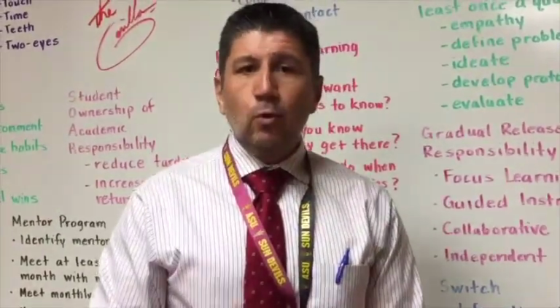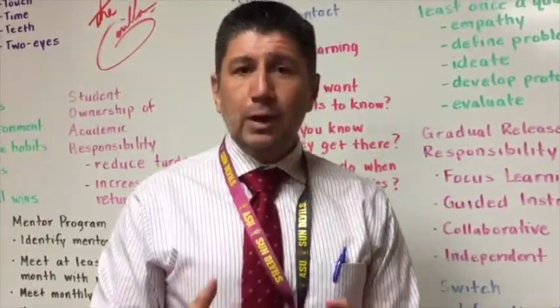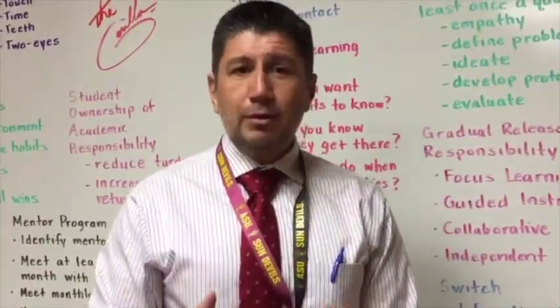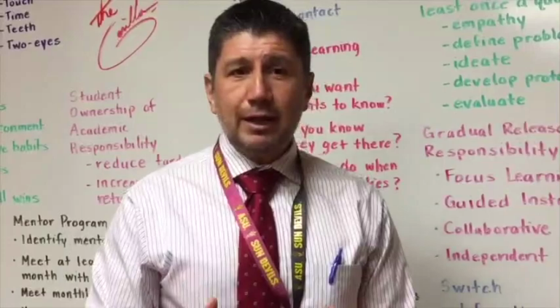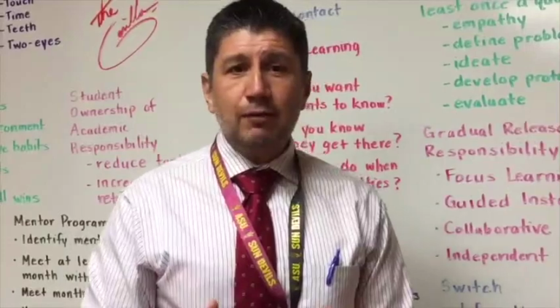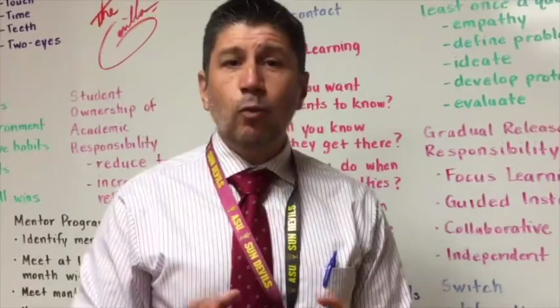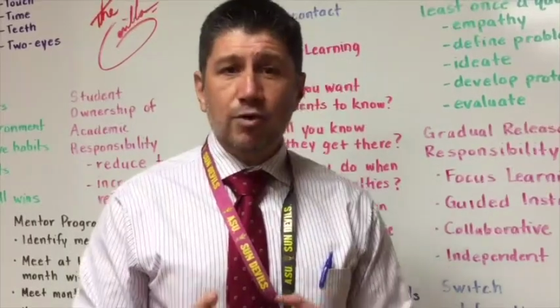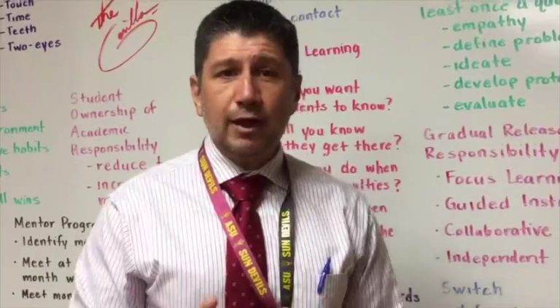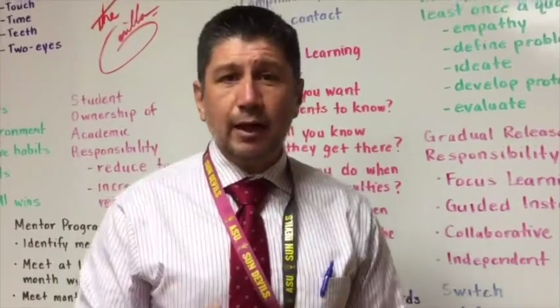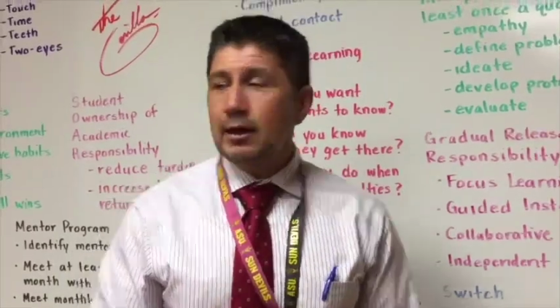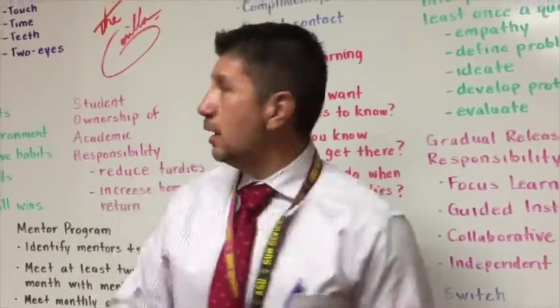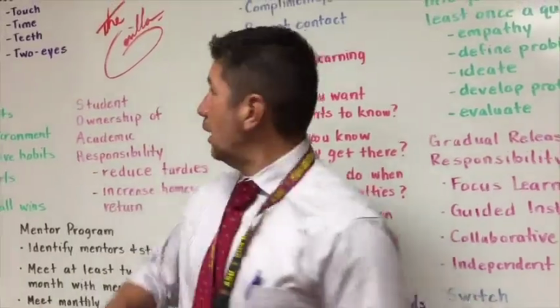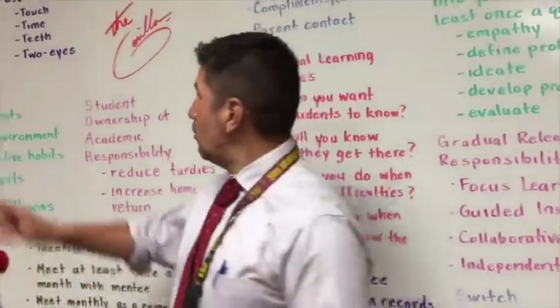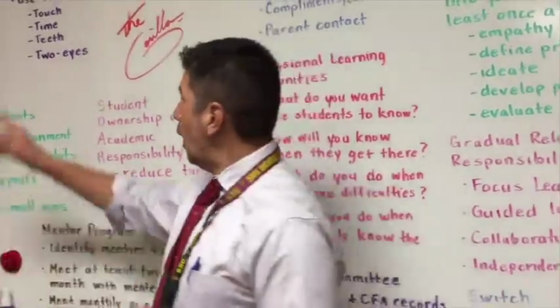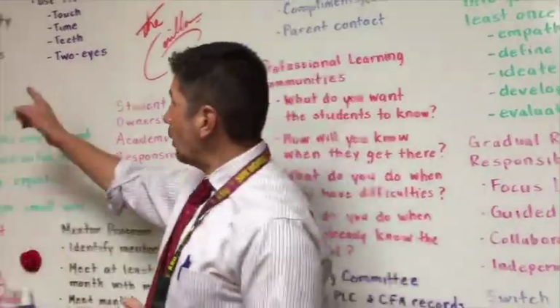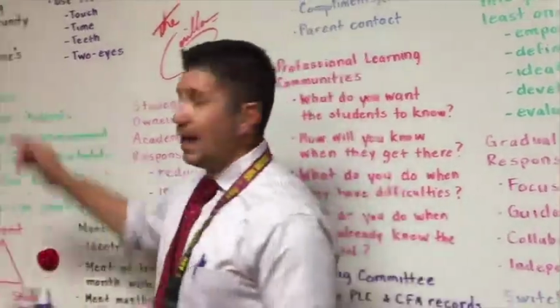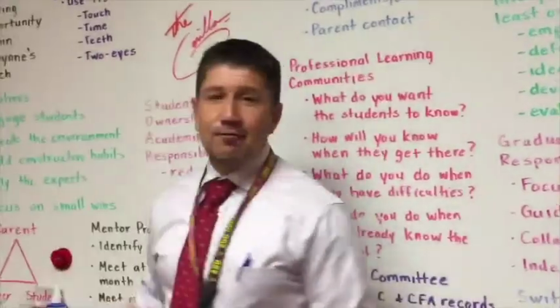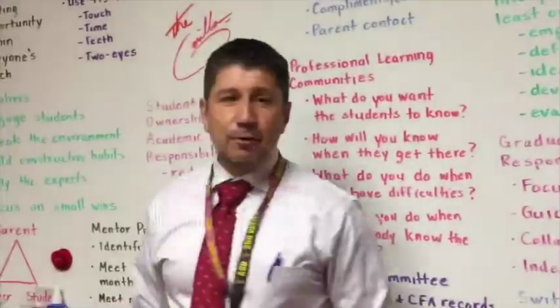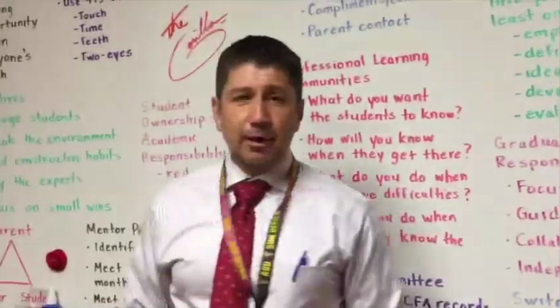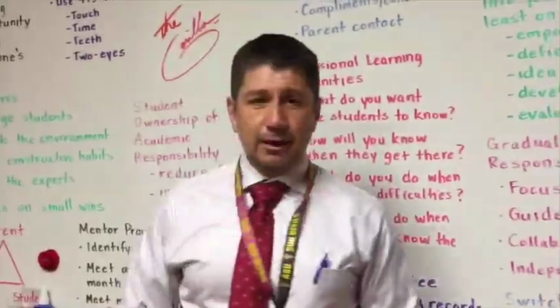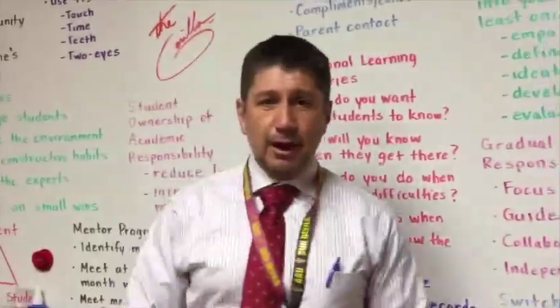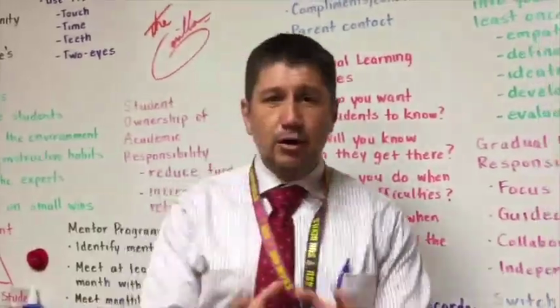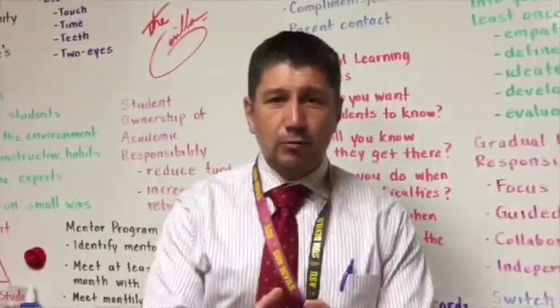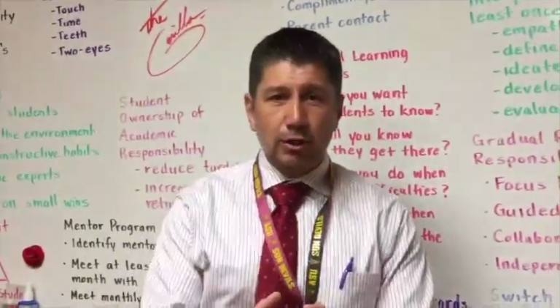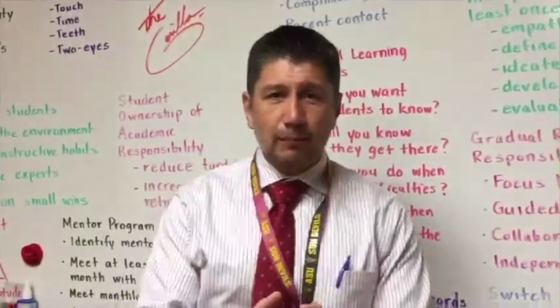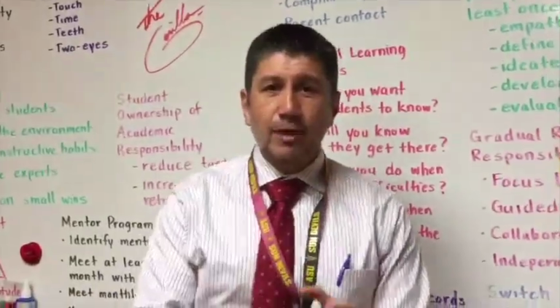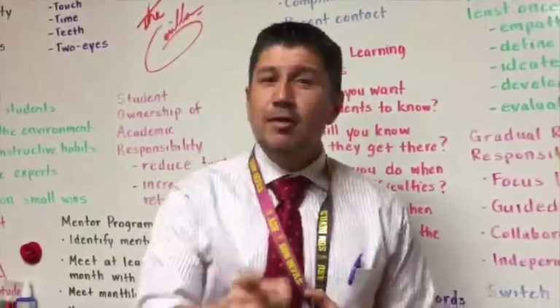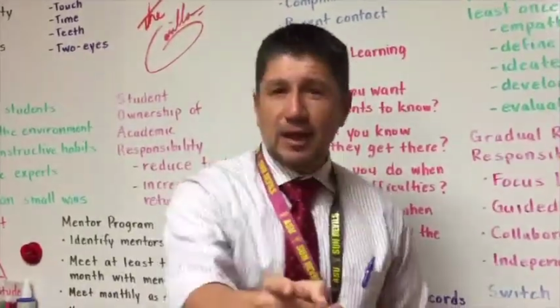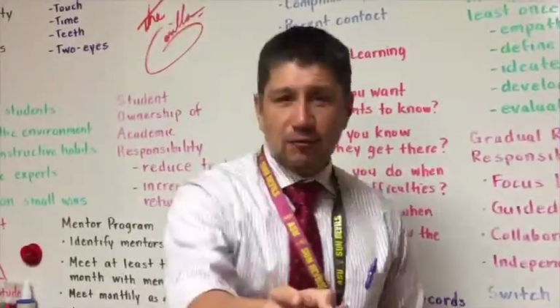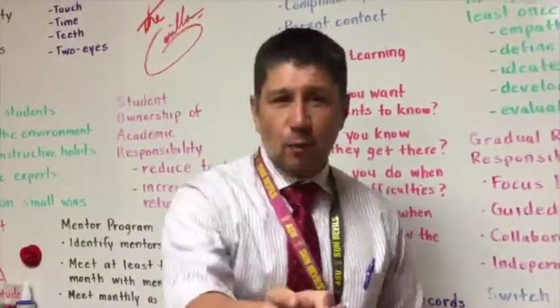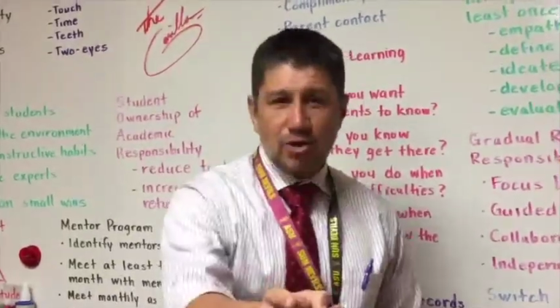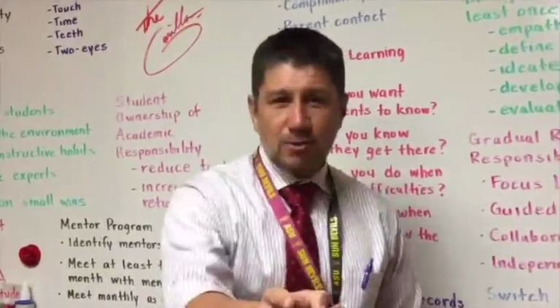We believe, once again, in empowering everybody in our community. Thank you for watching.